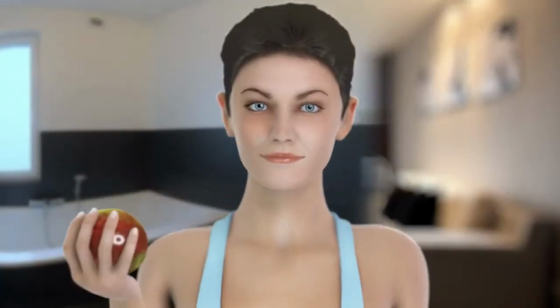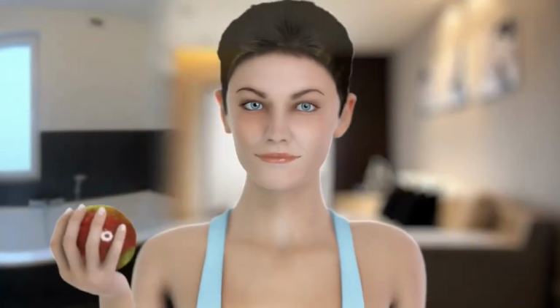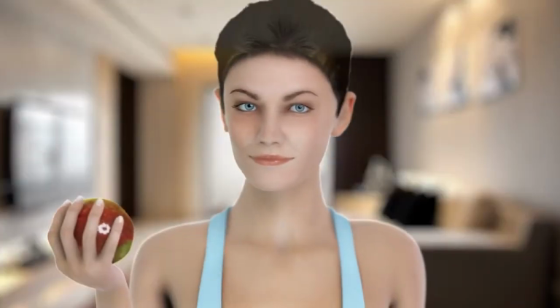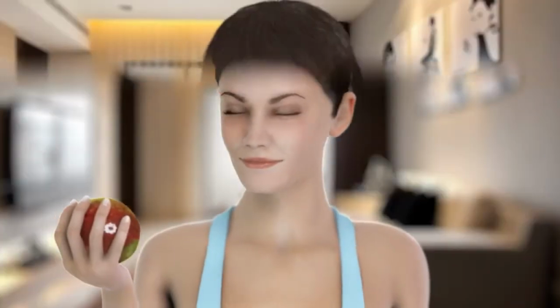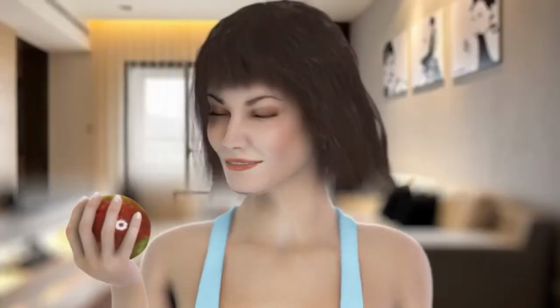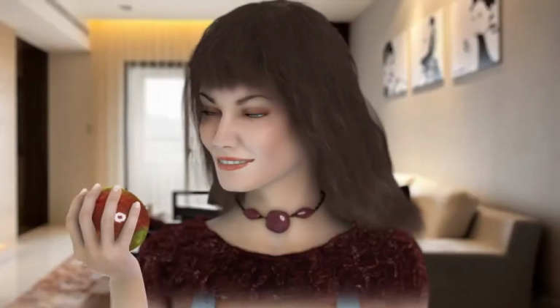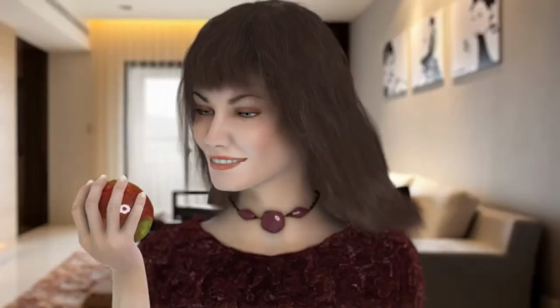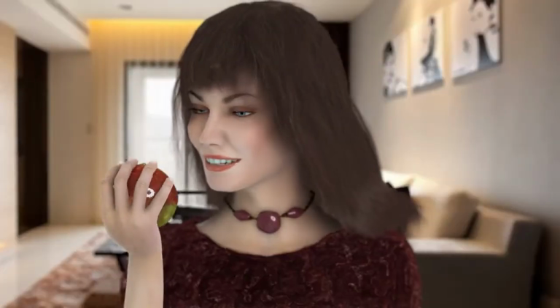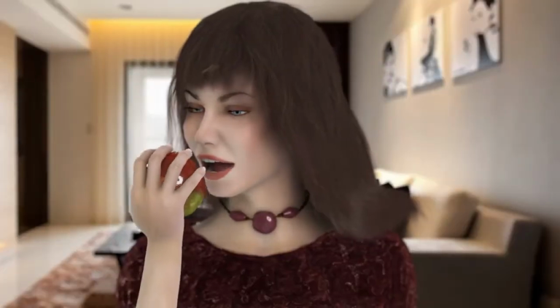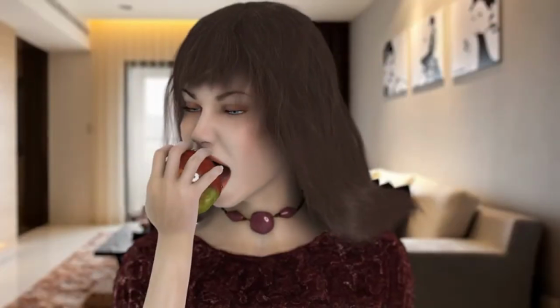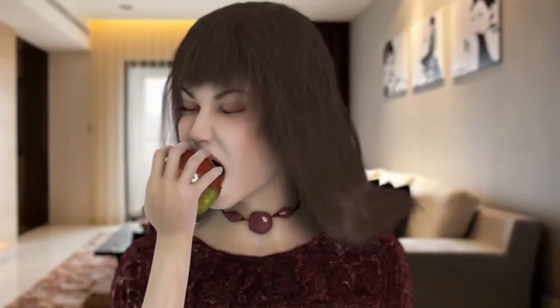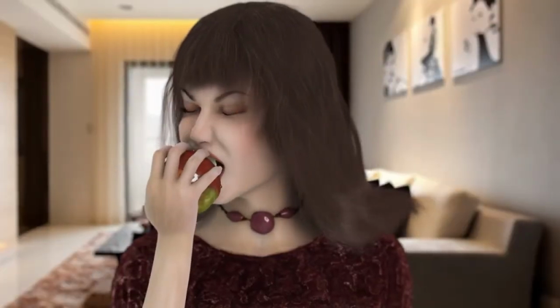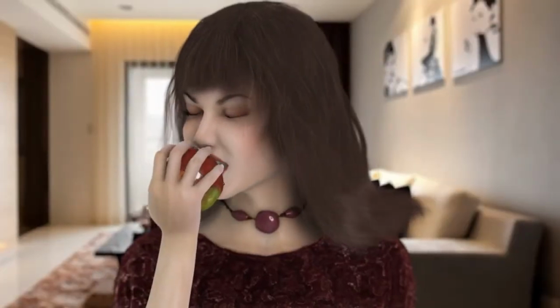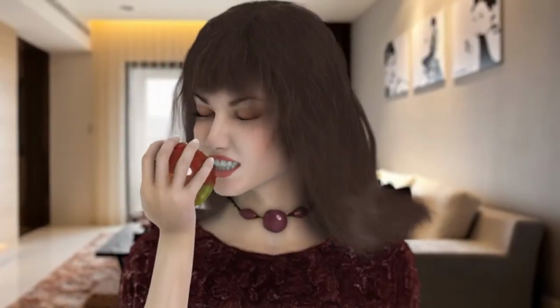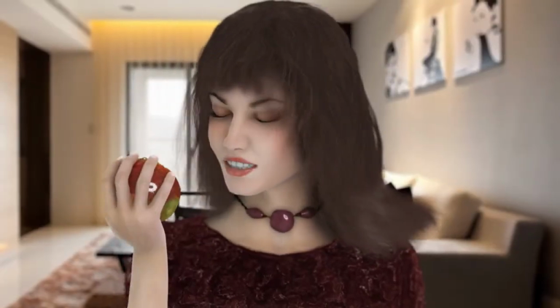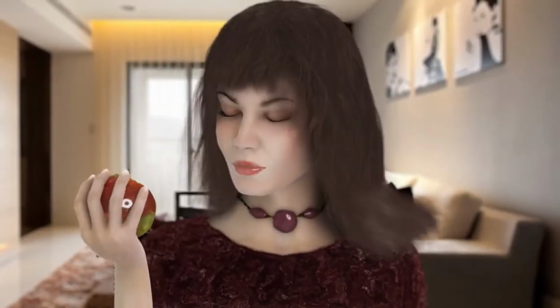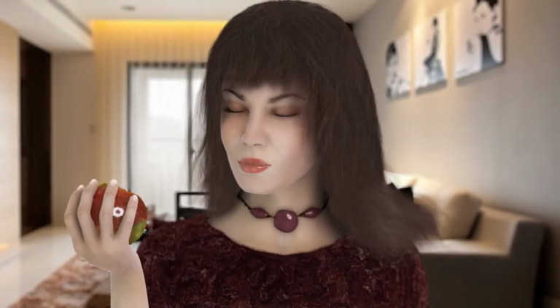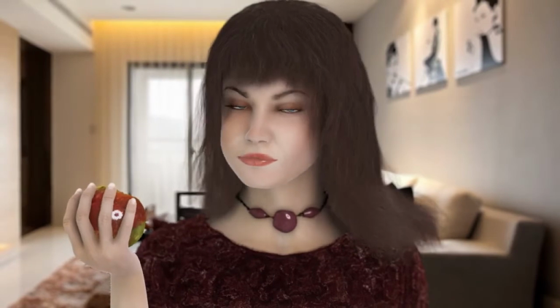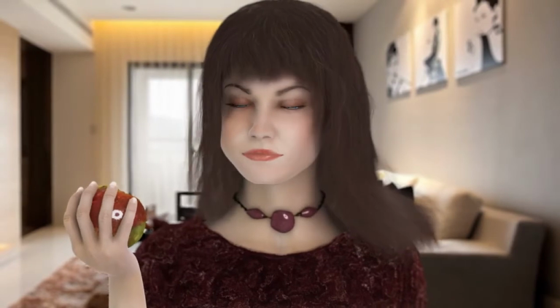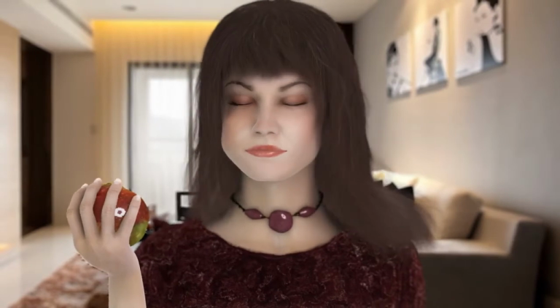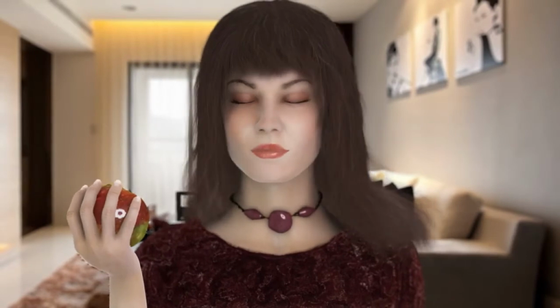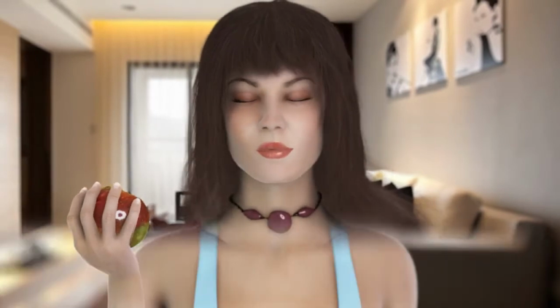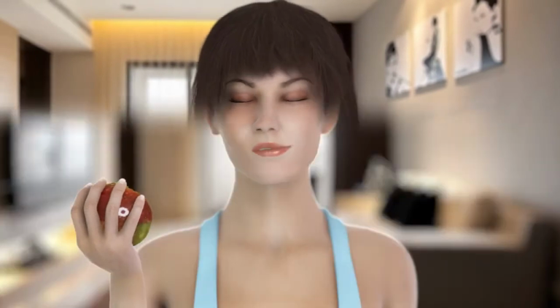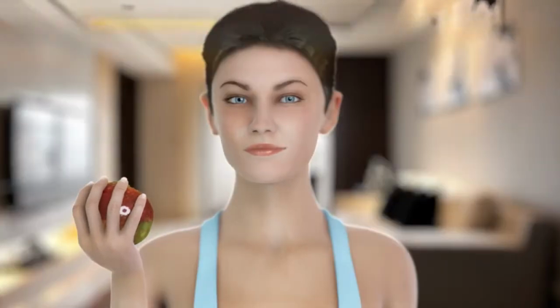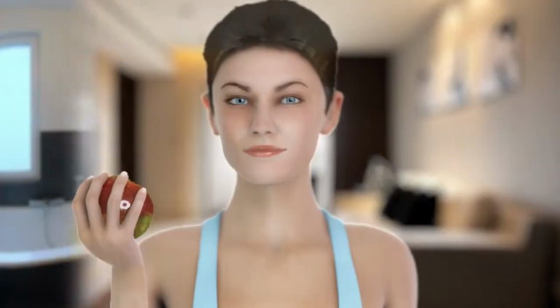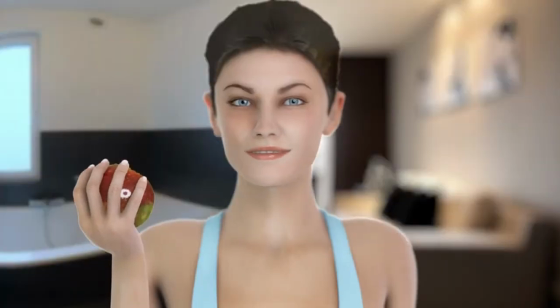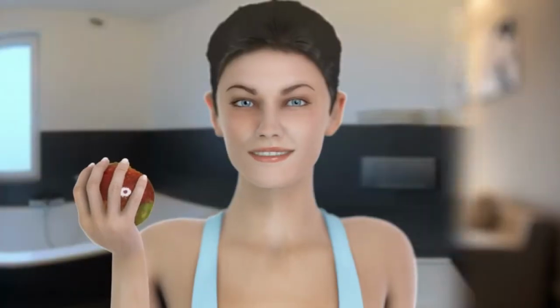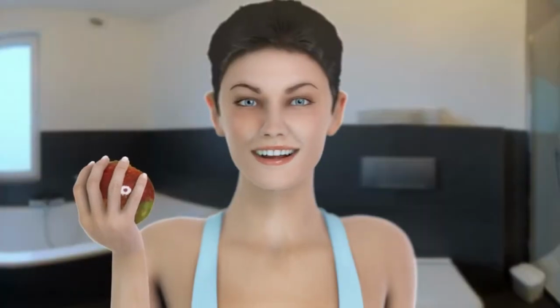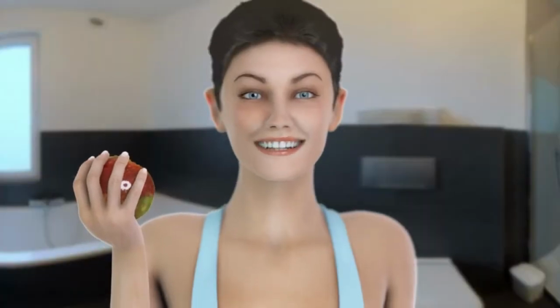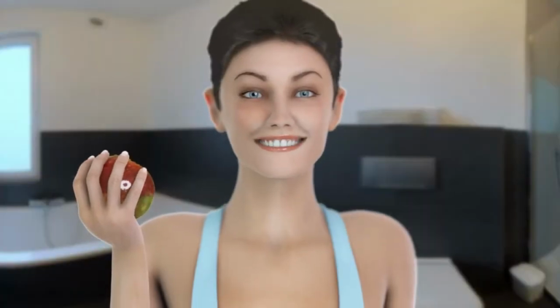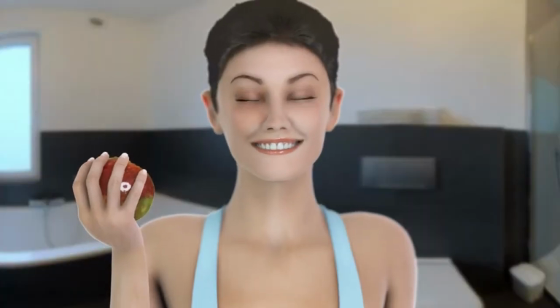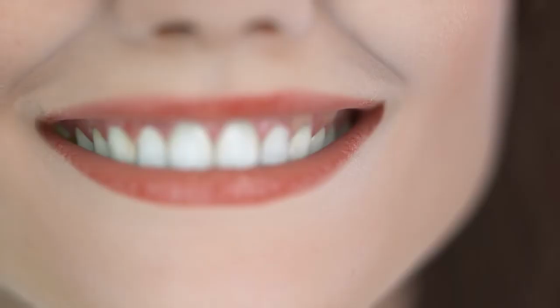If you can't brush after a meal, you can always eat an apple. This will clean your teeth better than bubble gum.